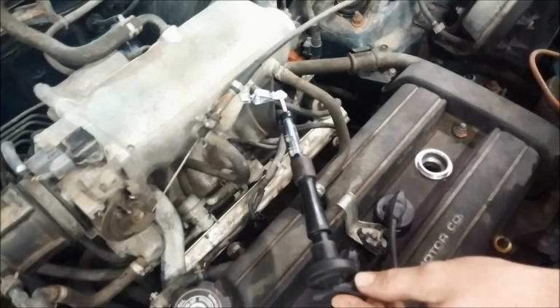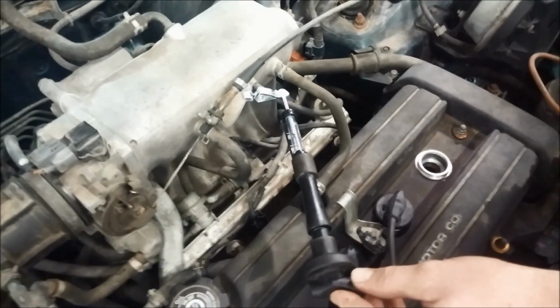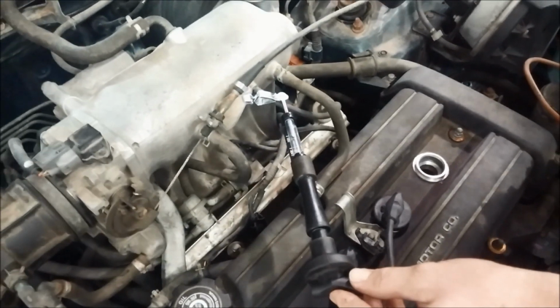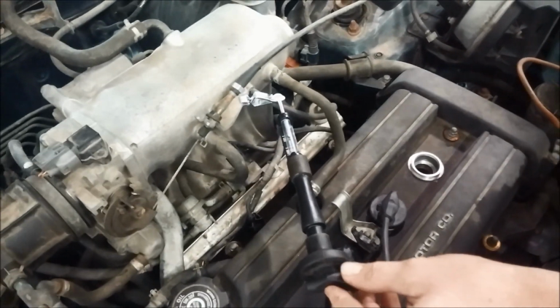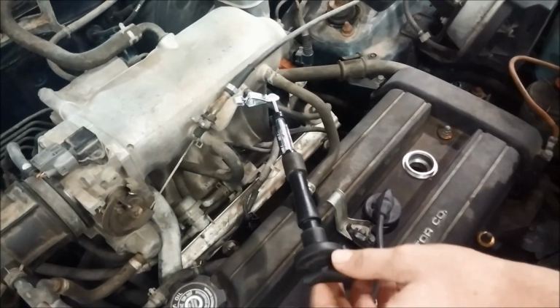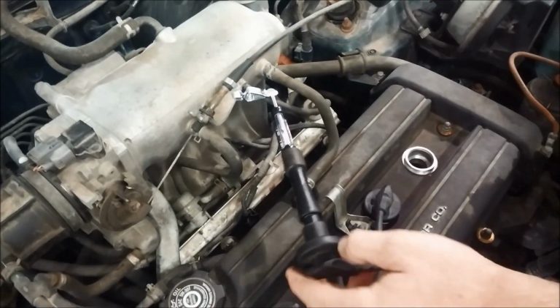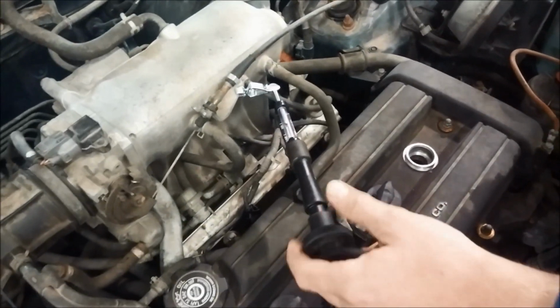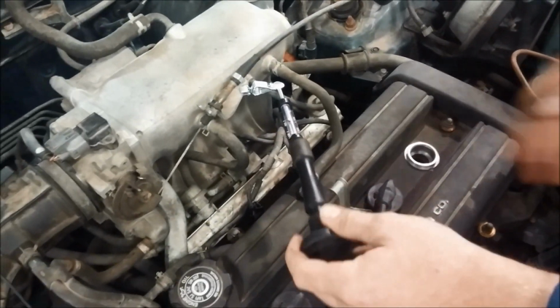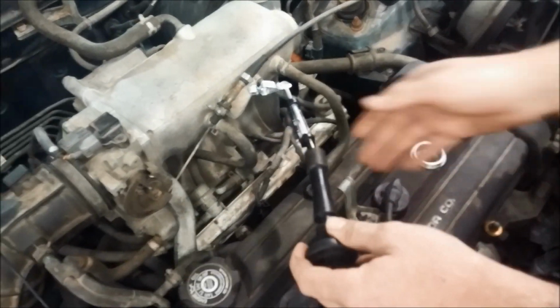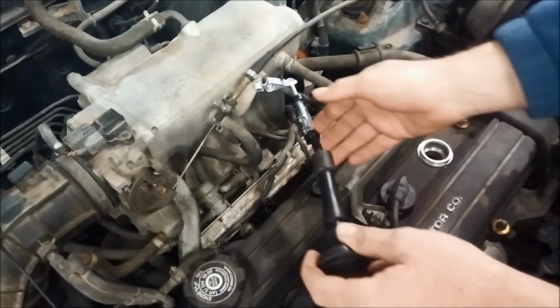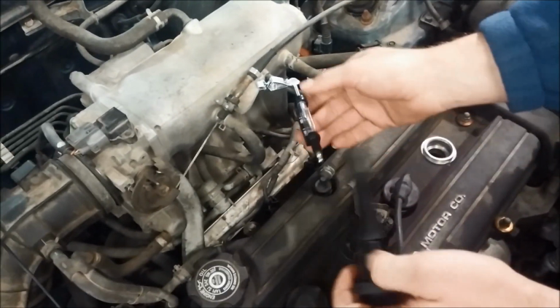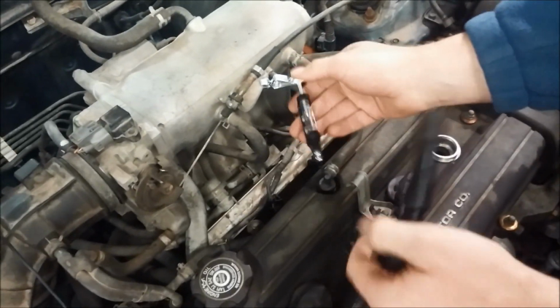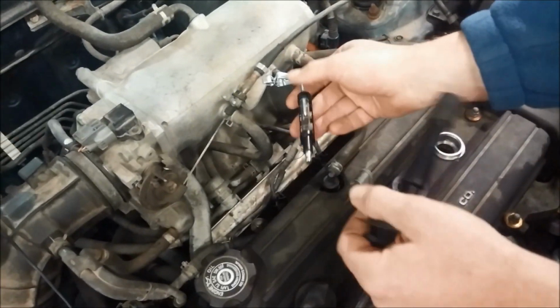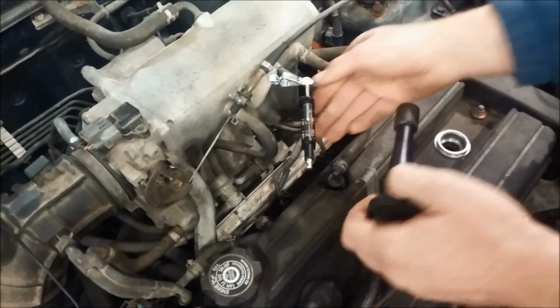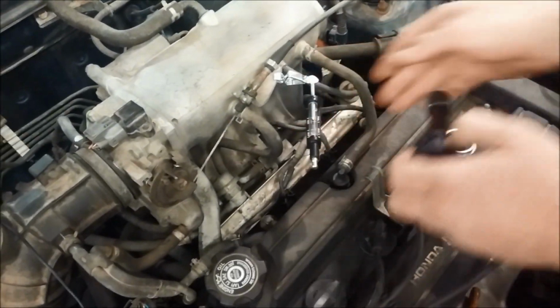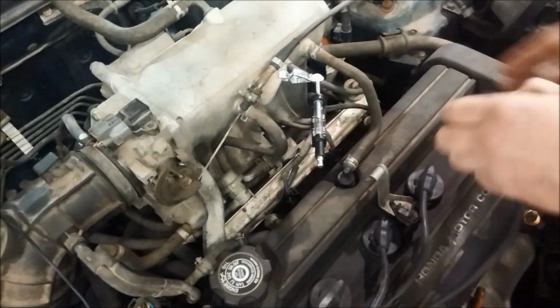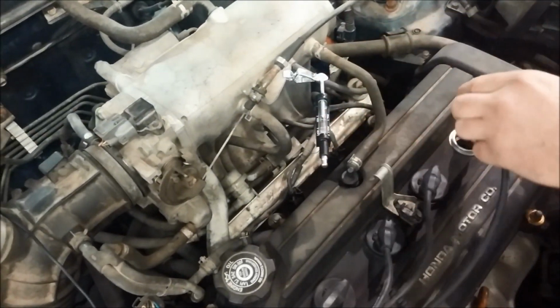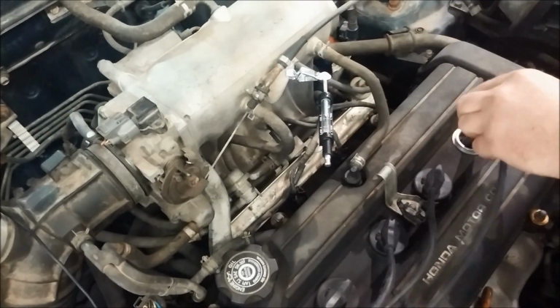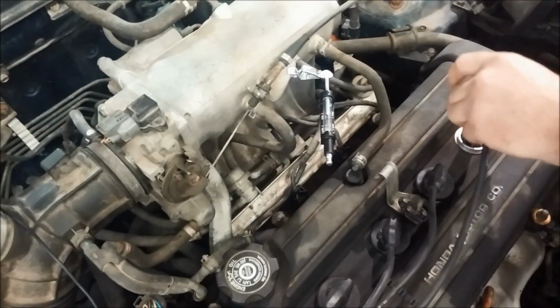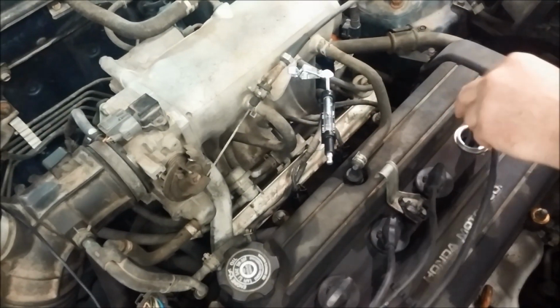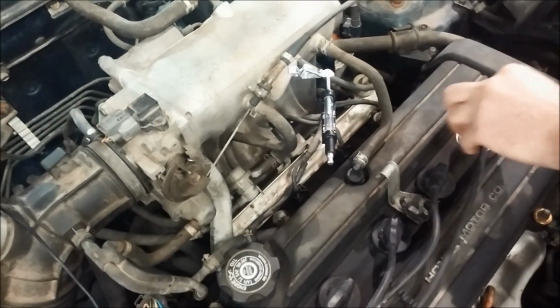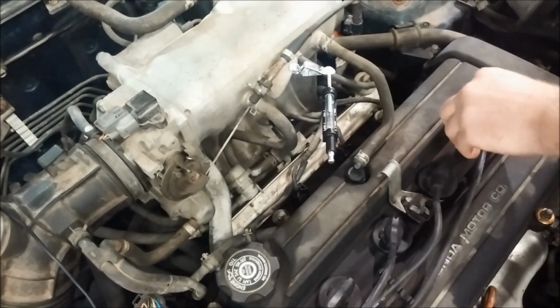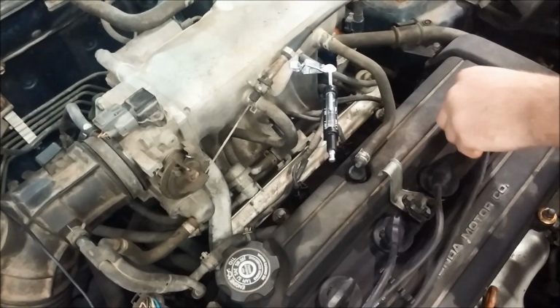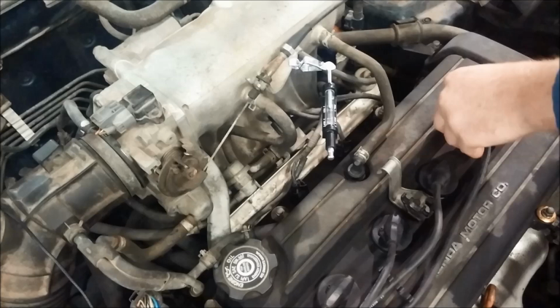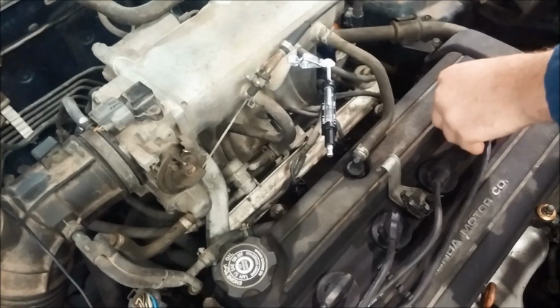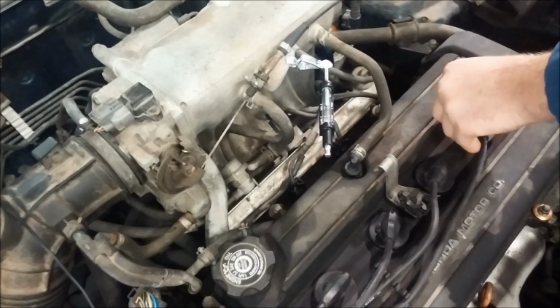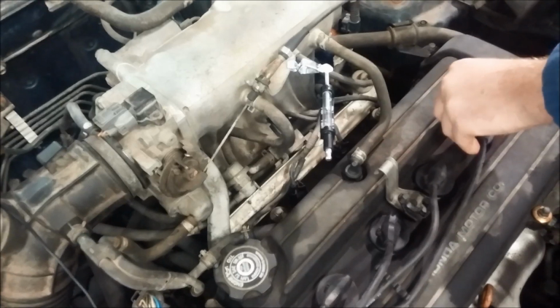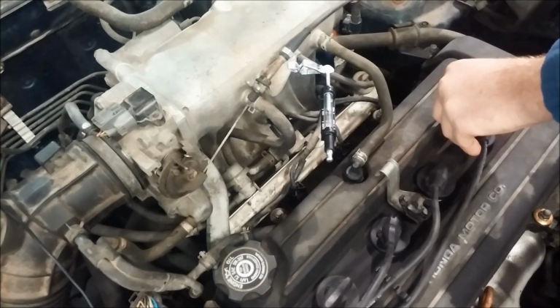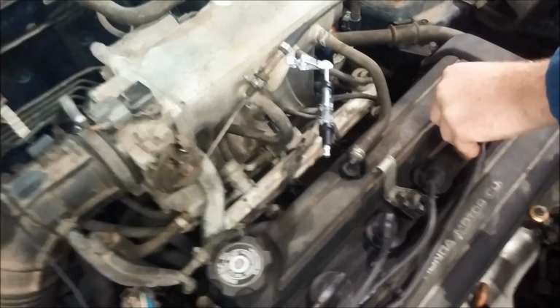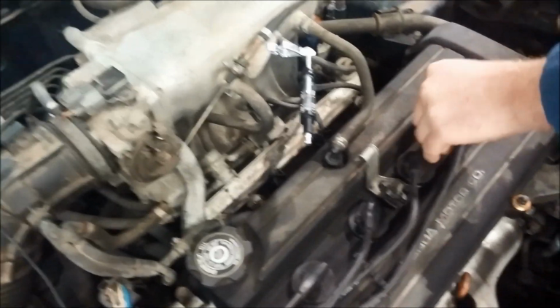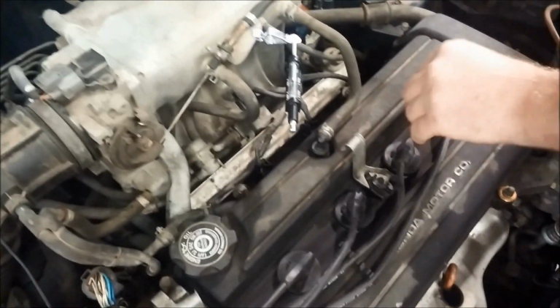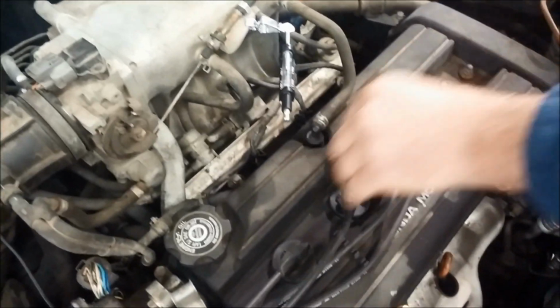Let's go ahead and test this other cylinder that has a misfire now. We know what it should do.